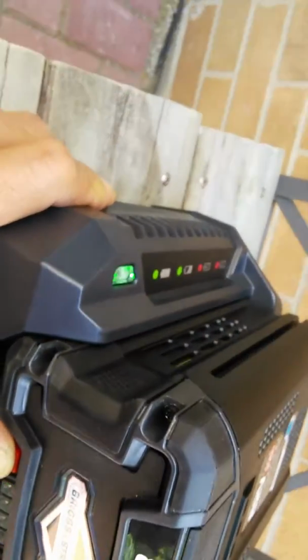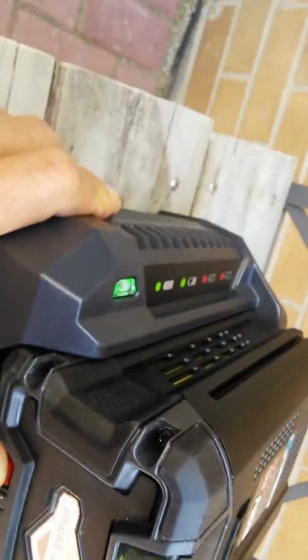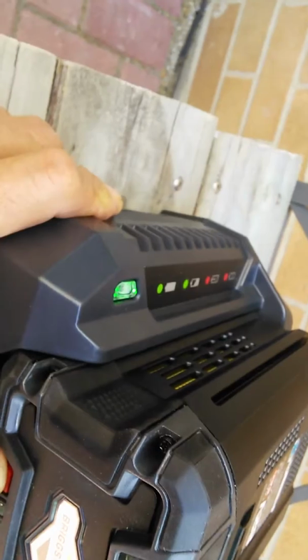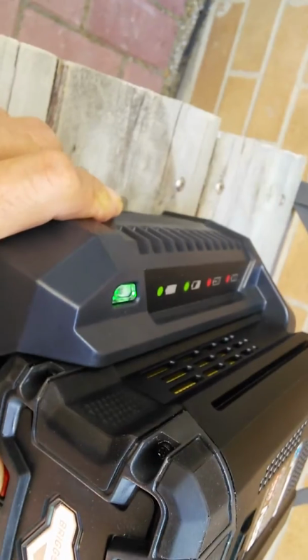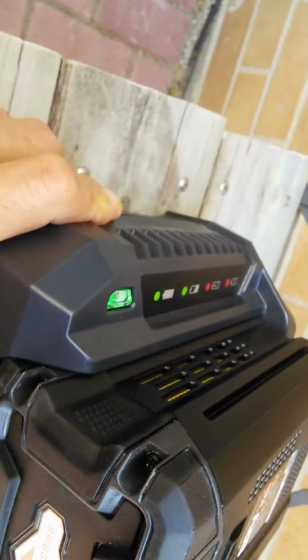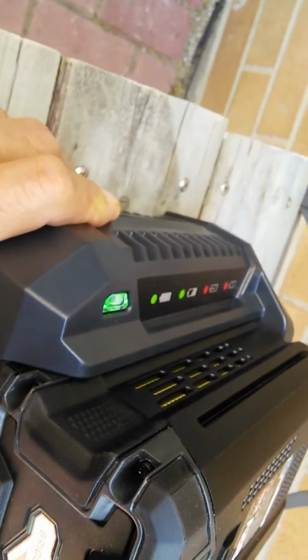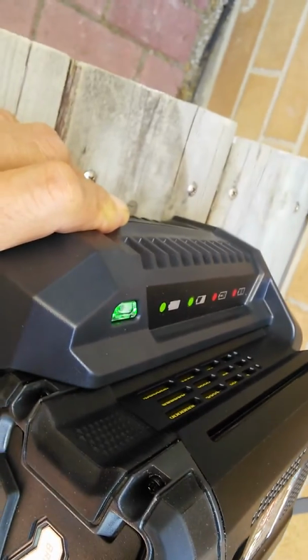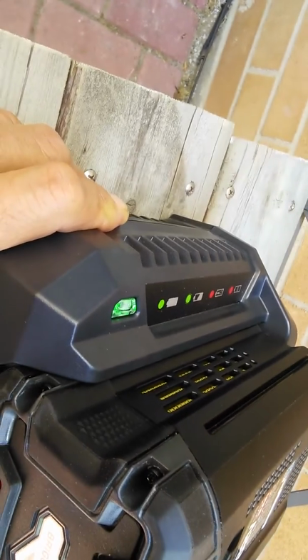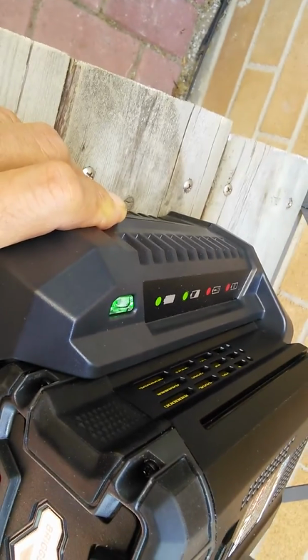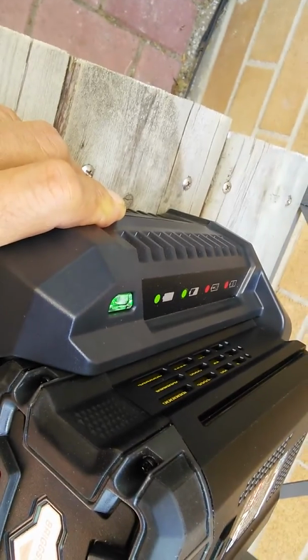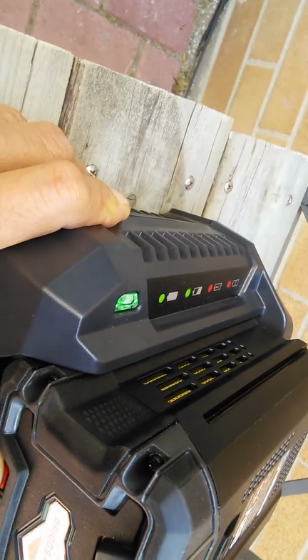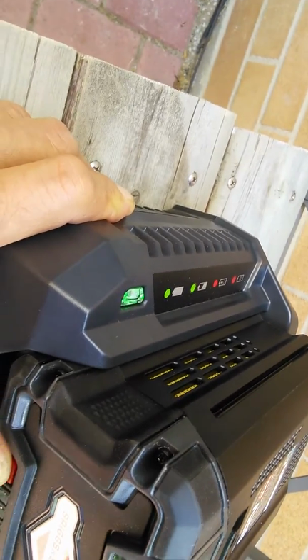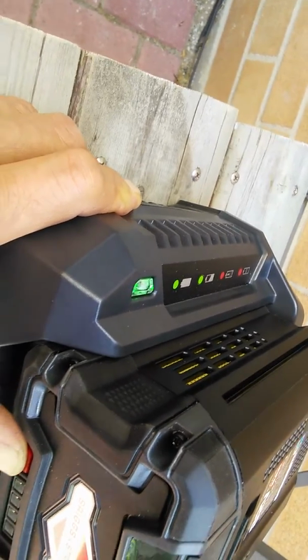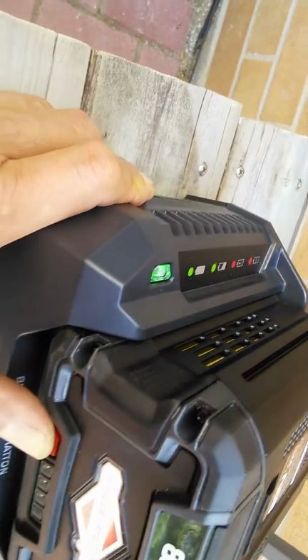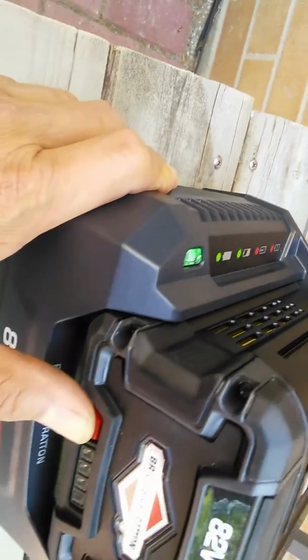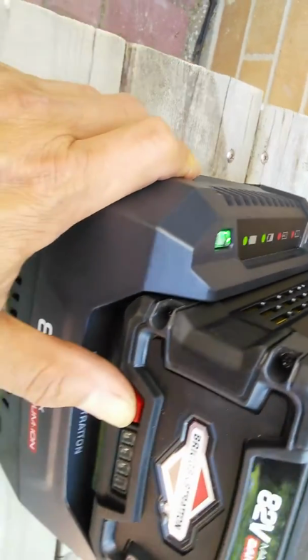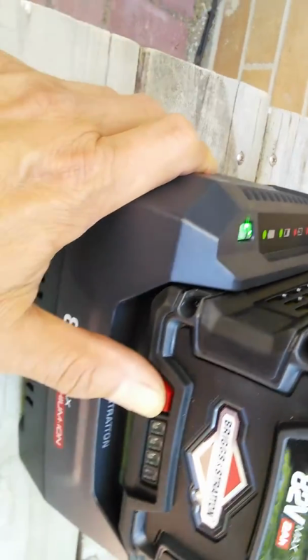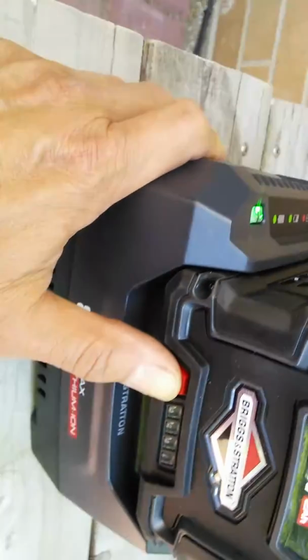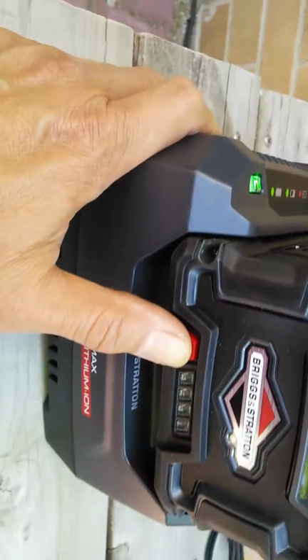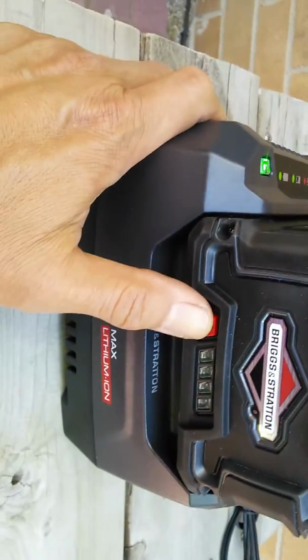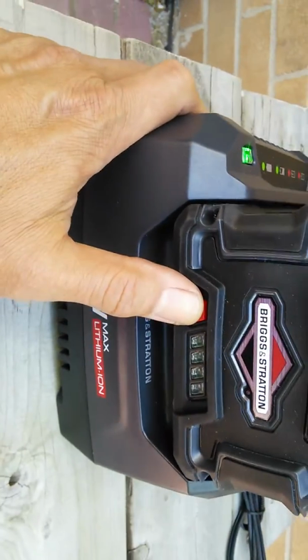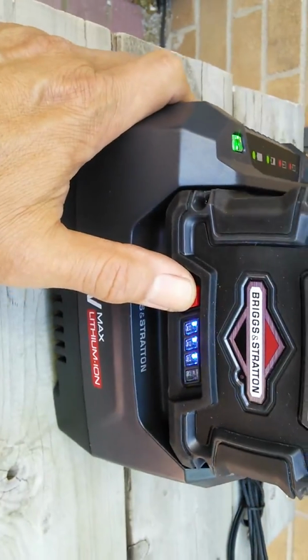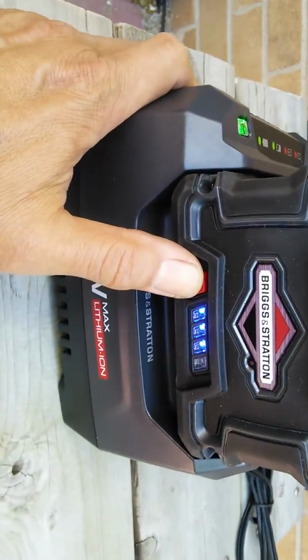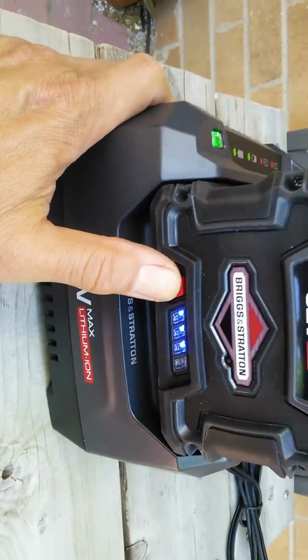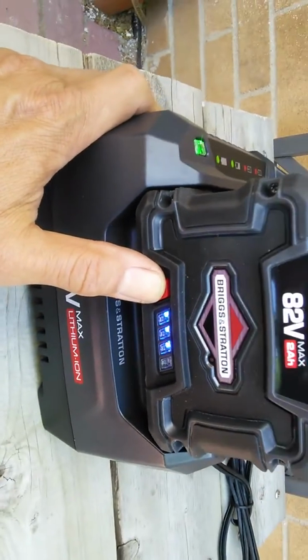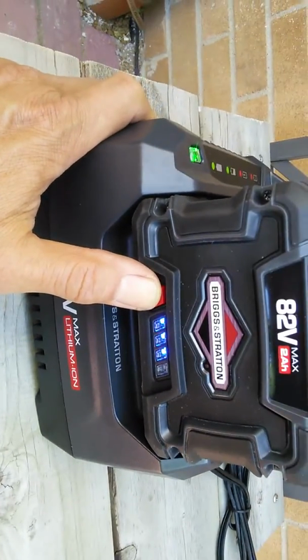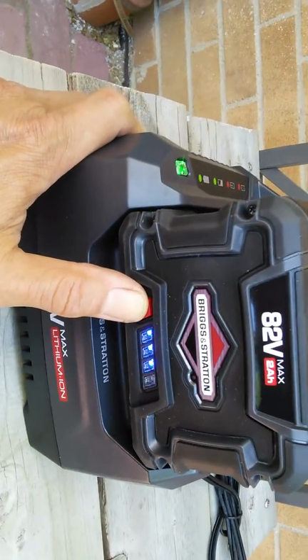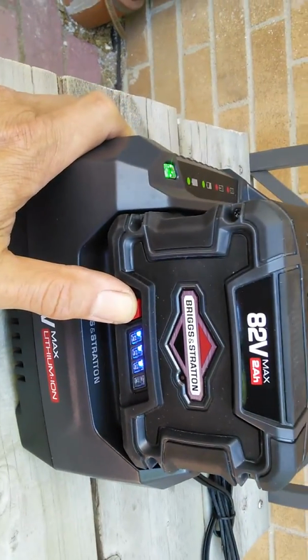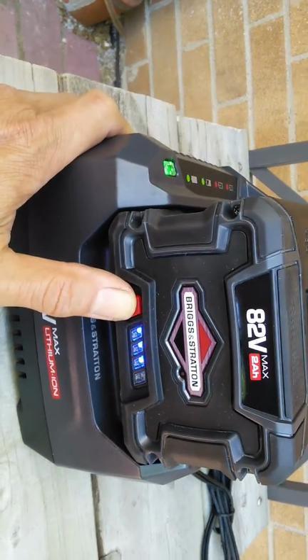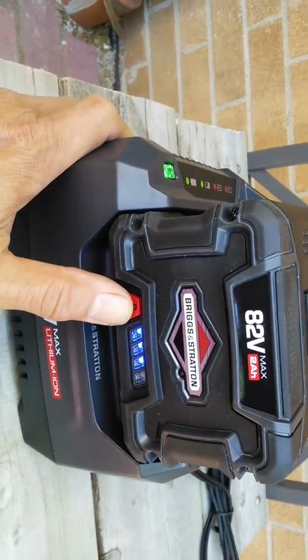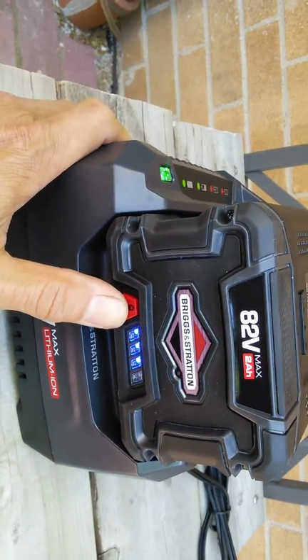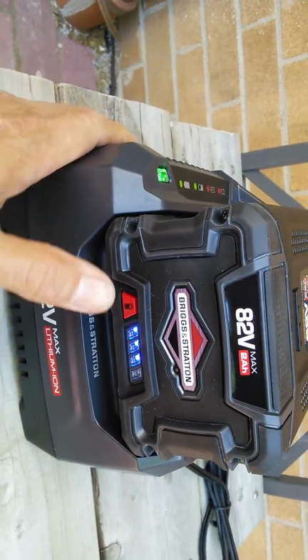You can see the green LED is solid. Thanks for watching.